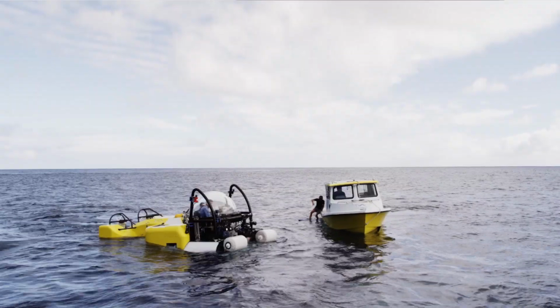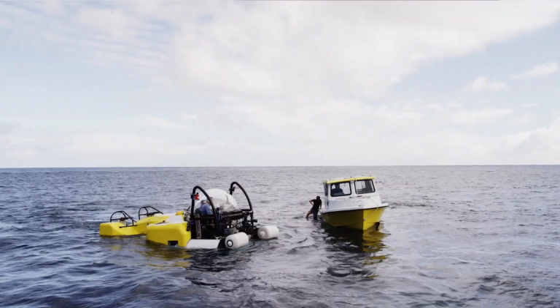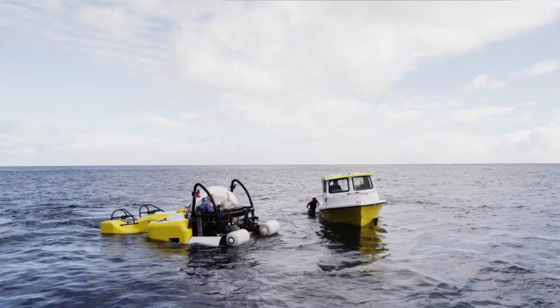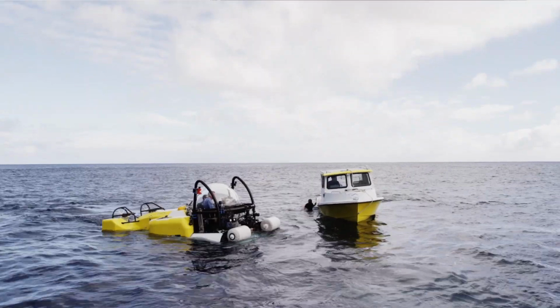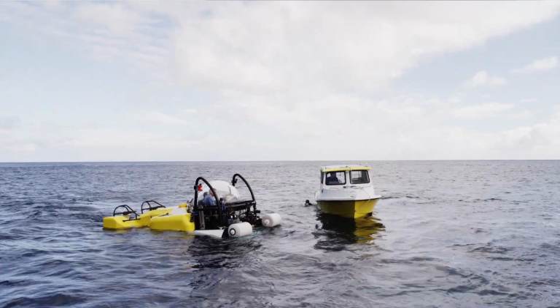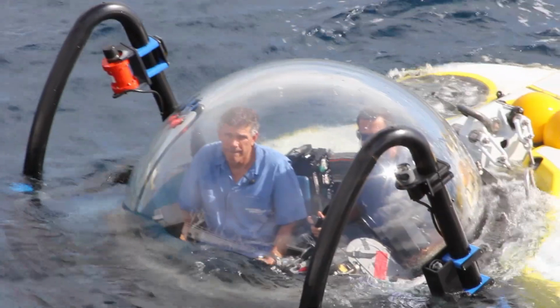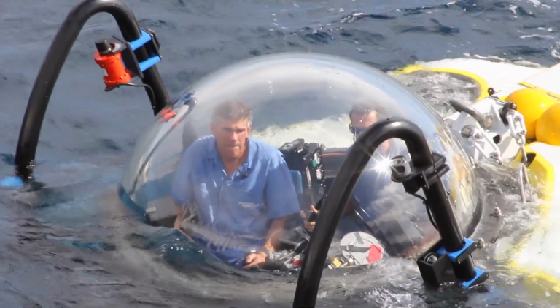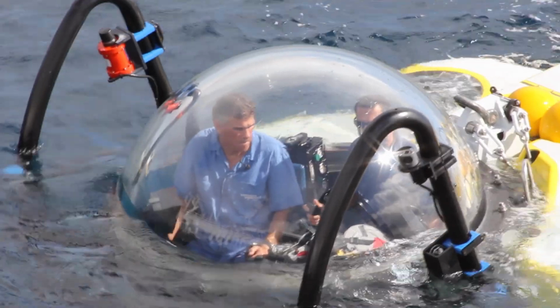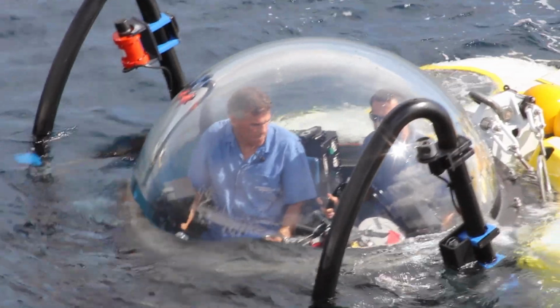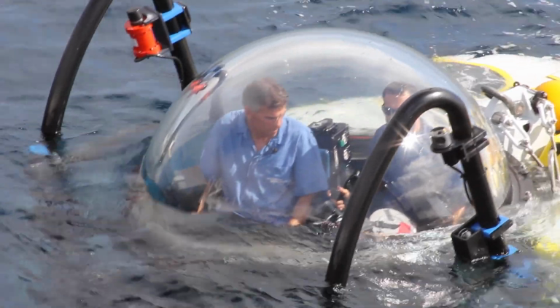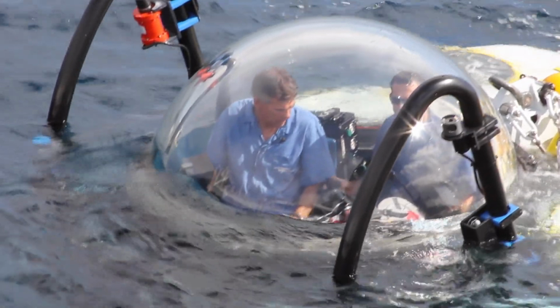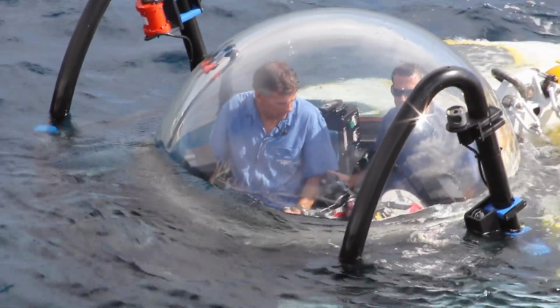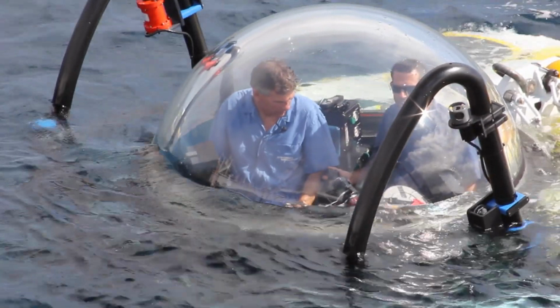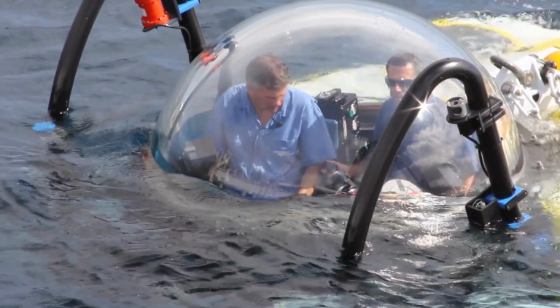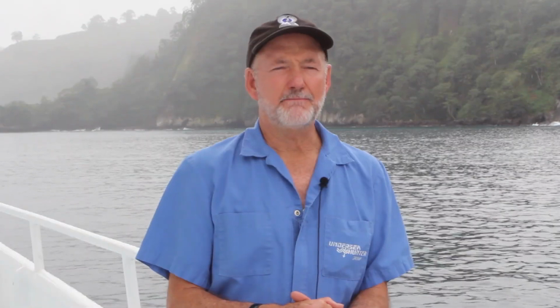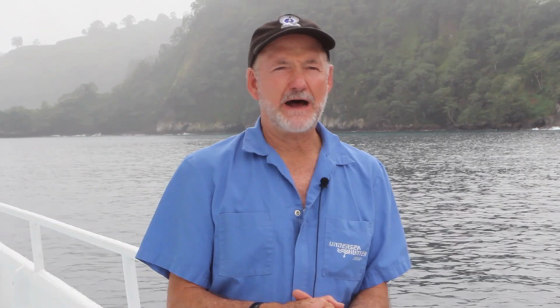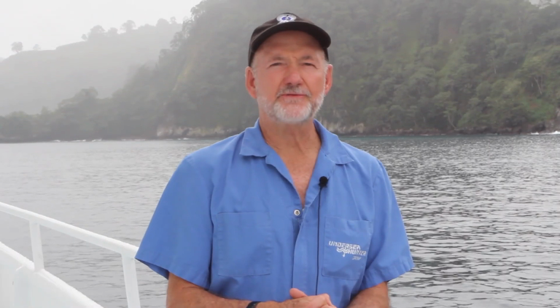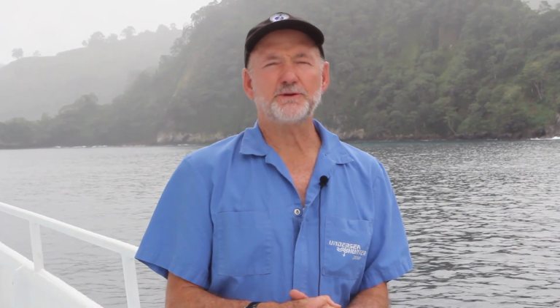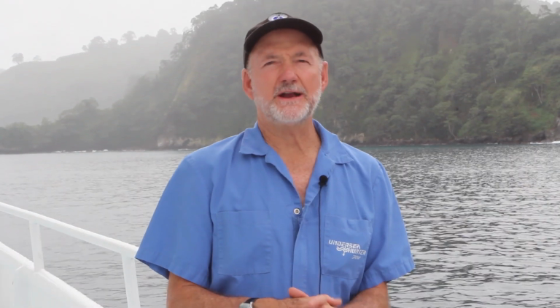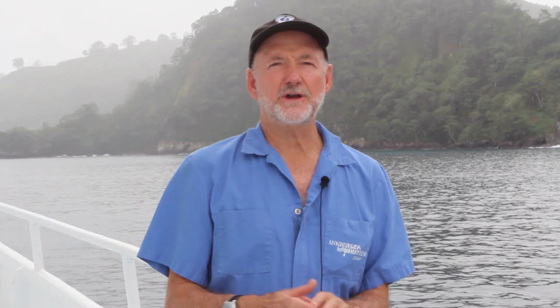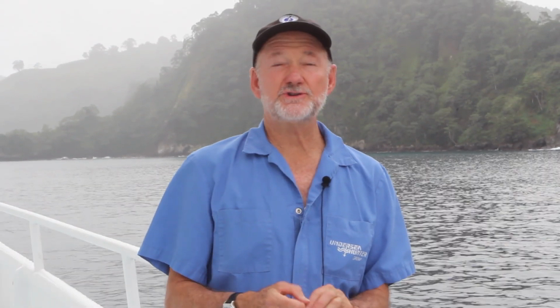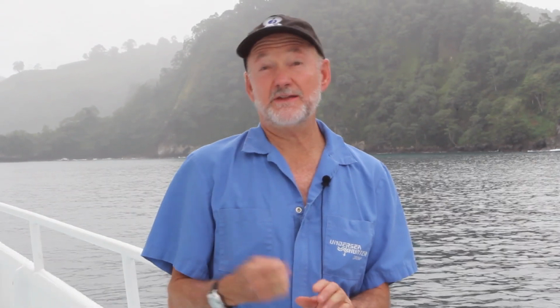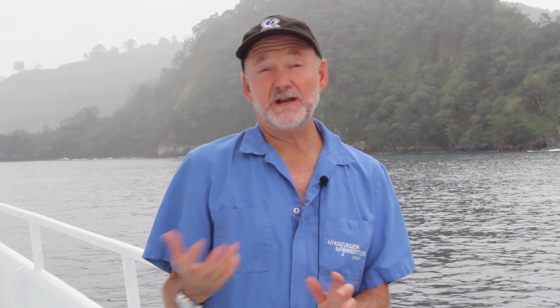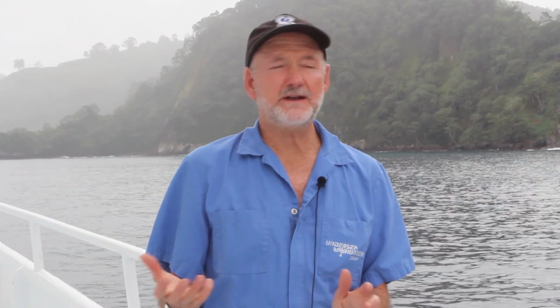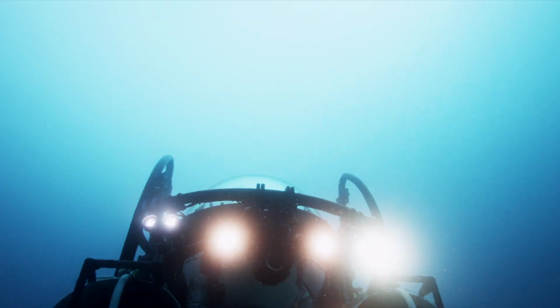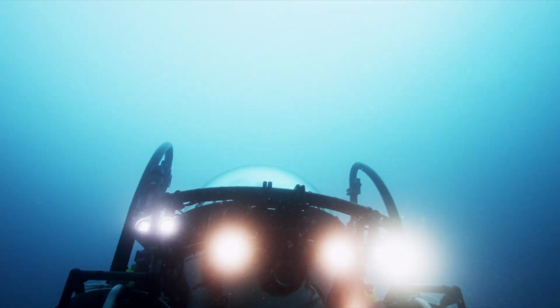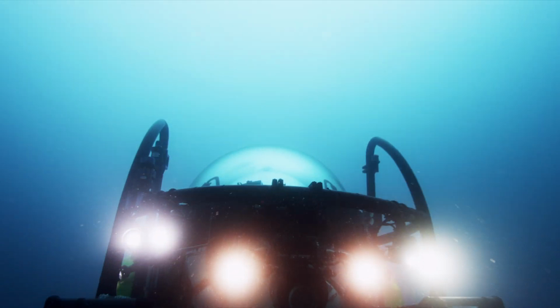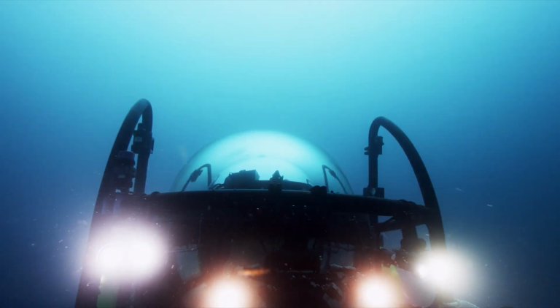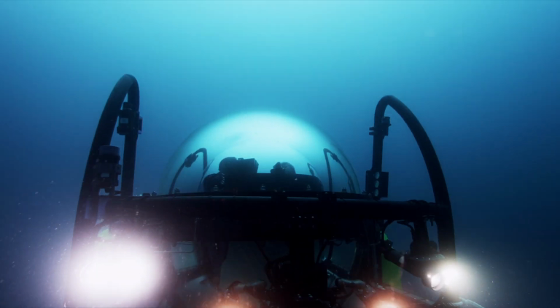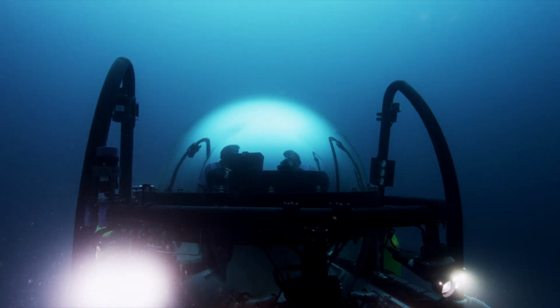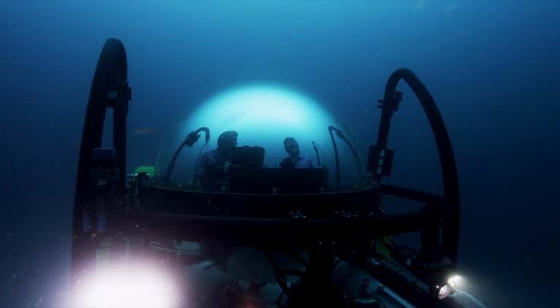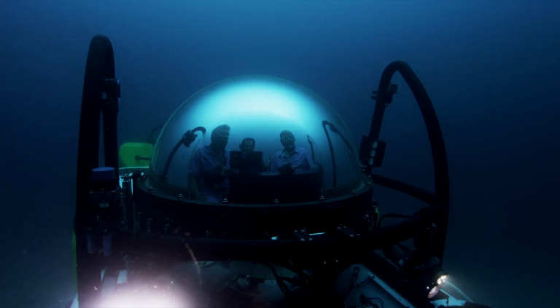What we're trying to do is bring awareness to the public about the plight of the ocean and the need to pay attention to it more.